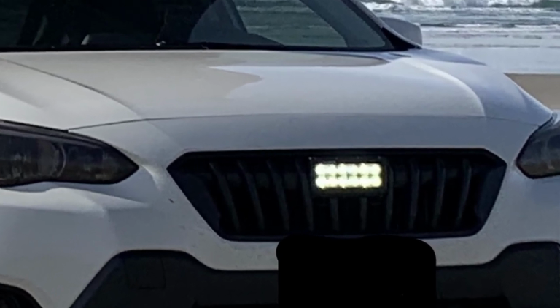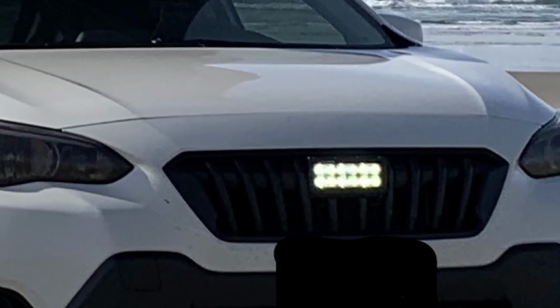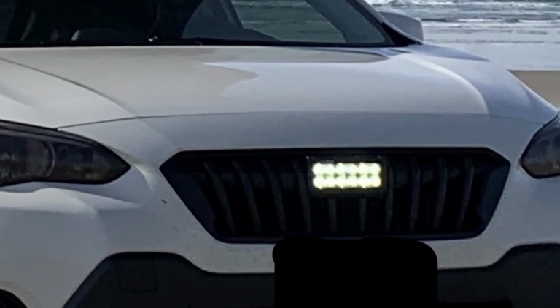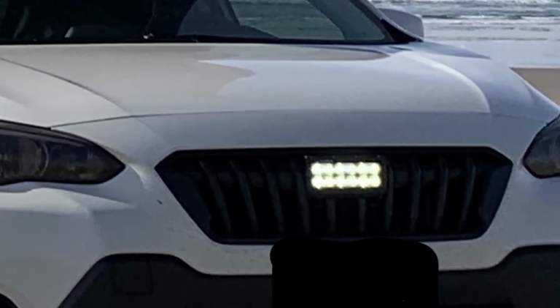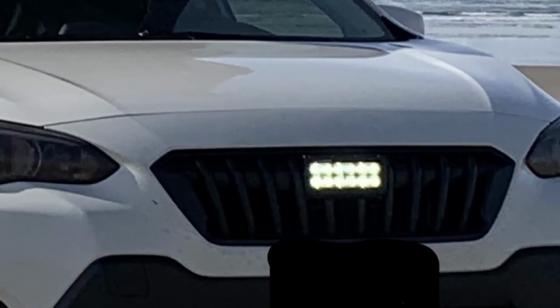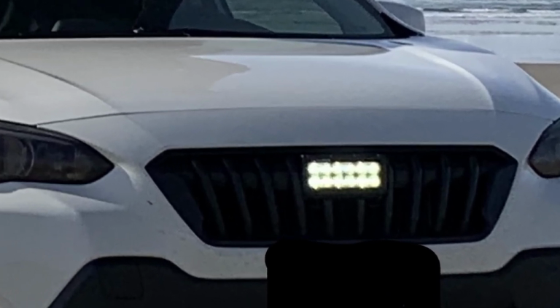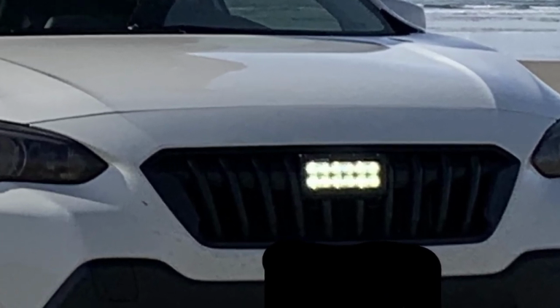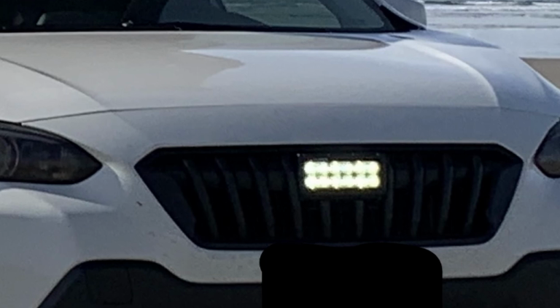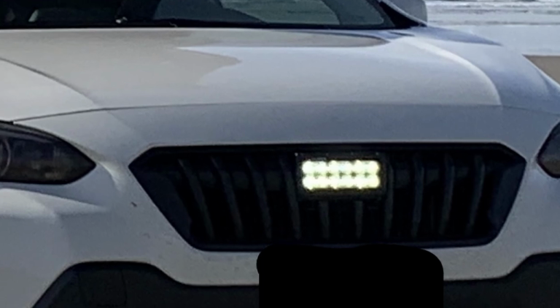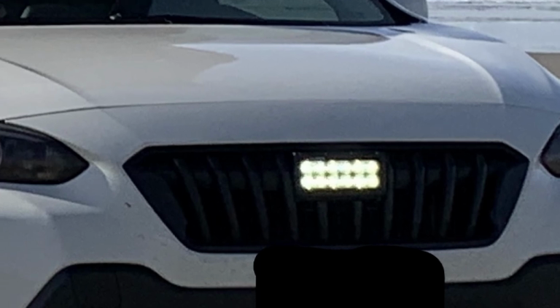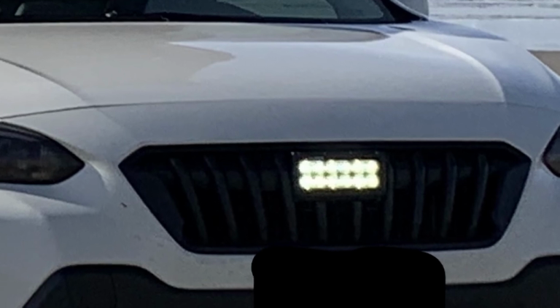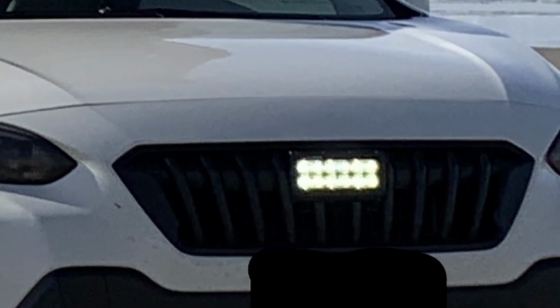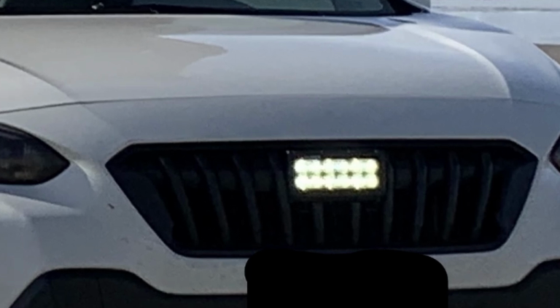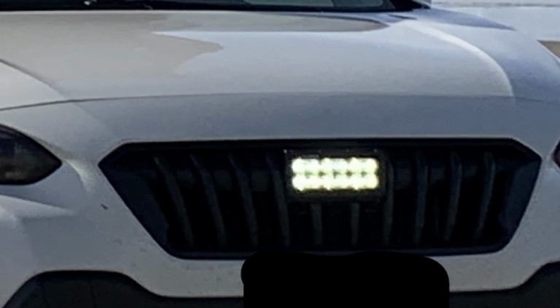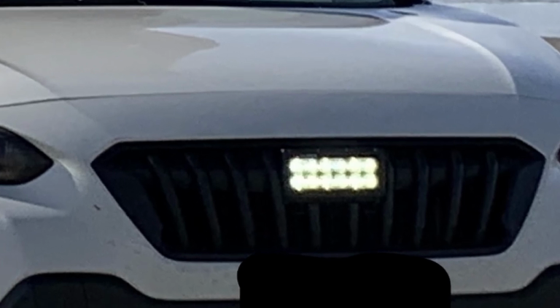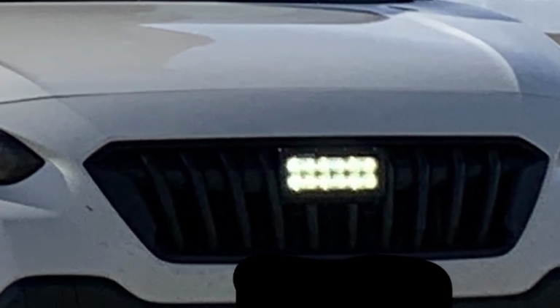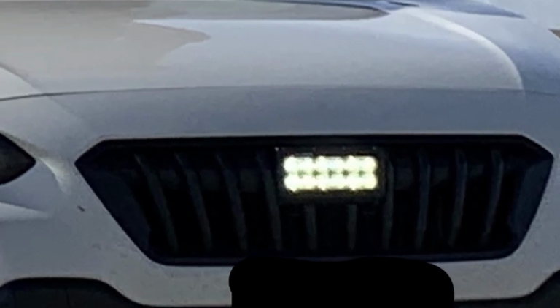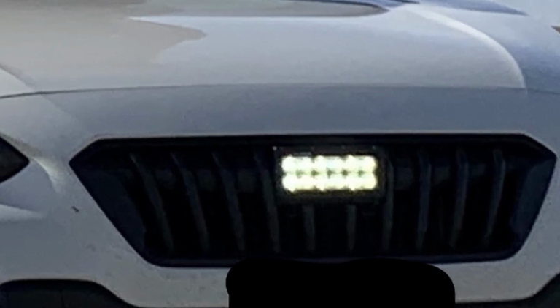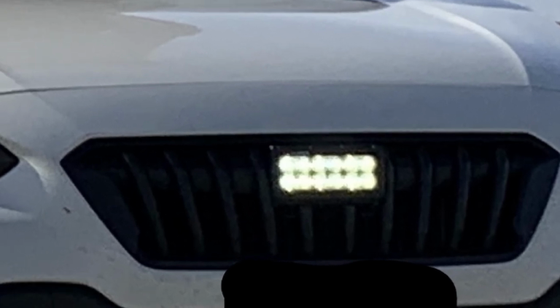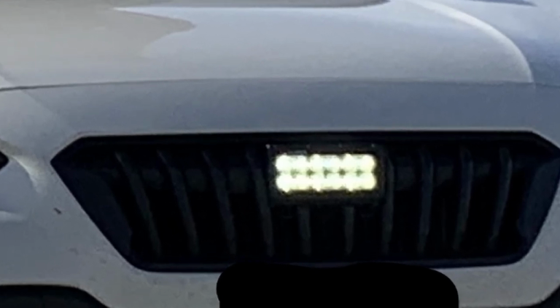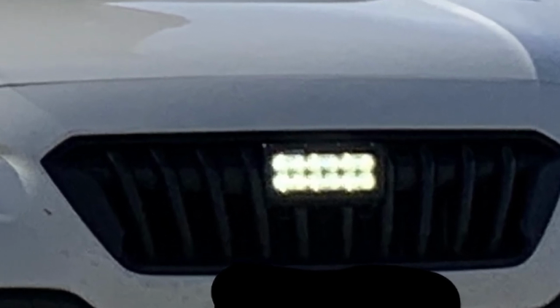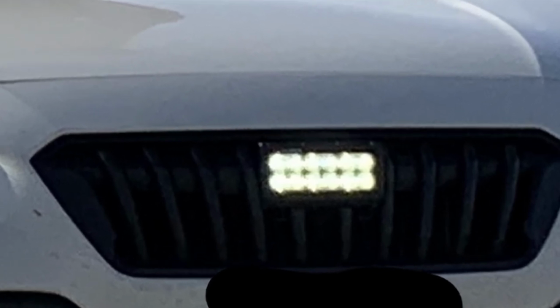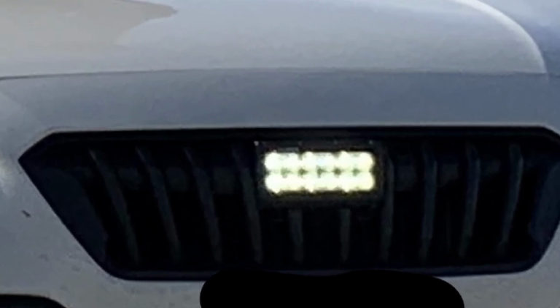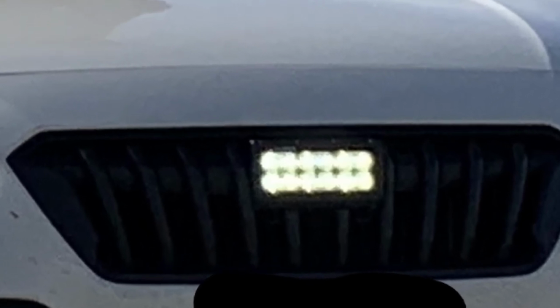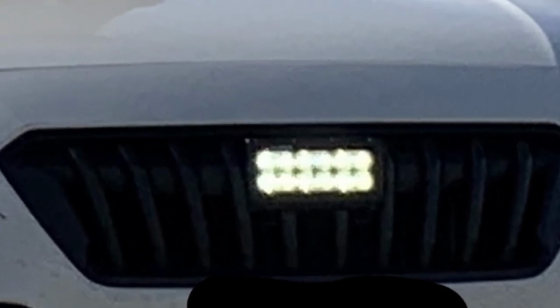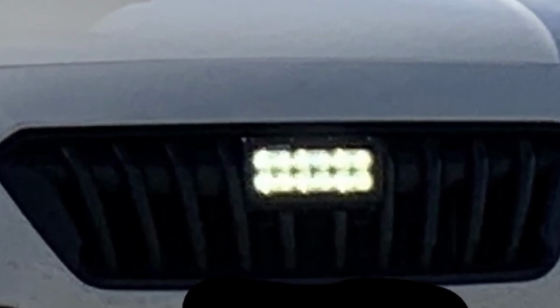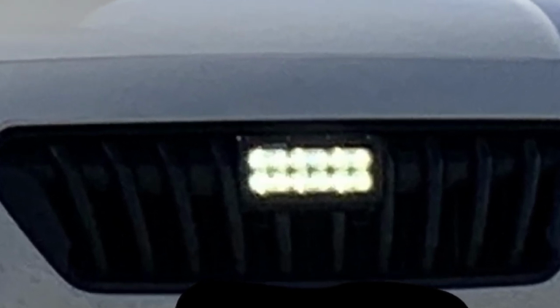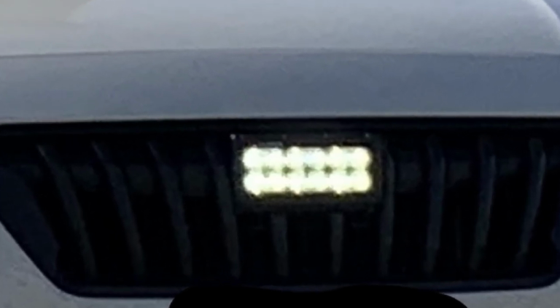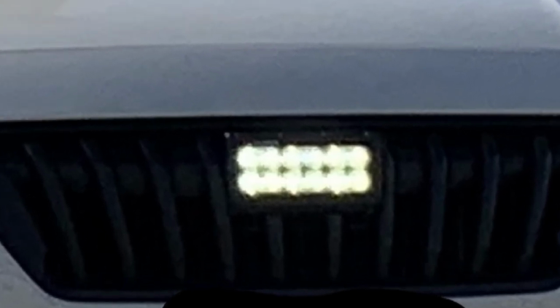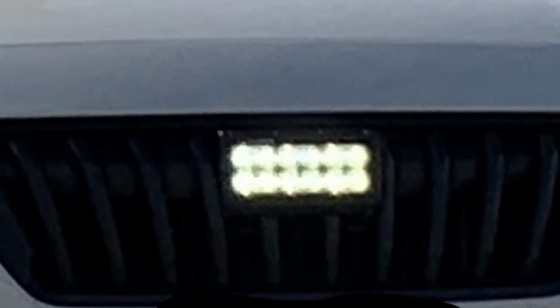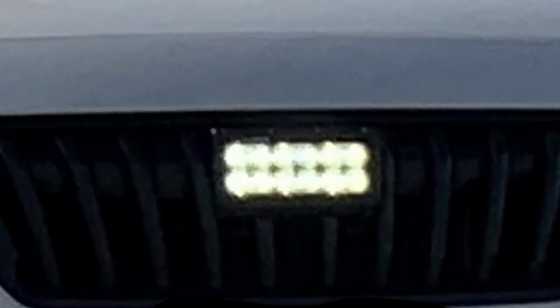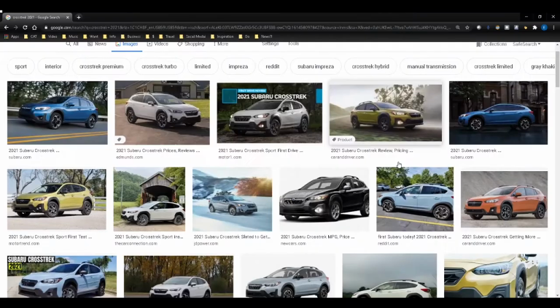So this video is not gonna be woodworking. It's a car video. Subi community, where you at? I'm gonna tag this out of that.